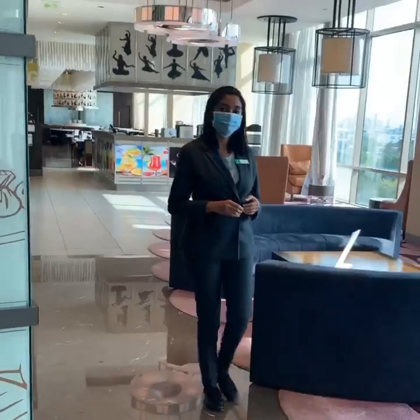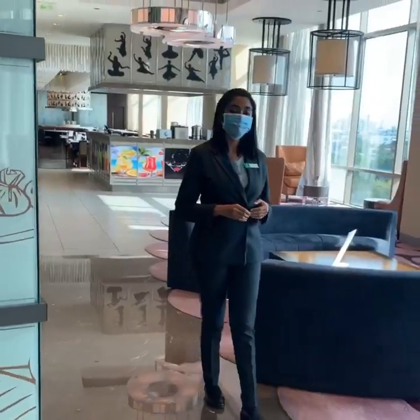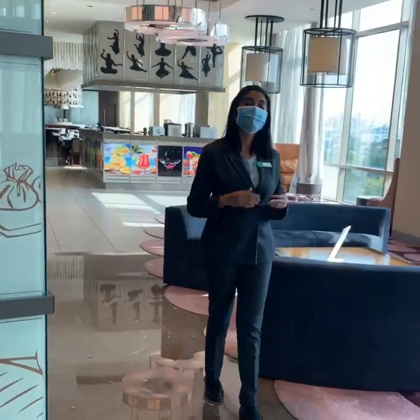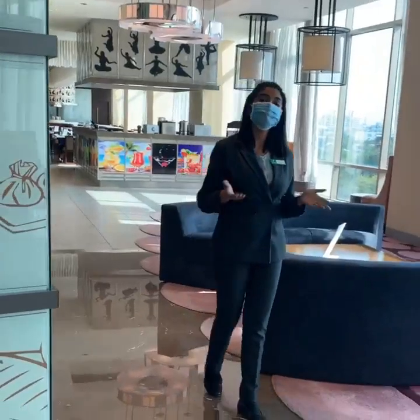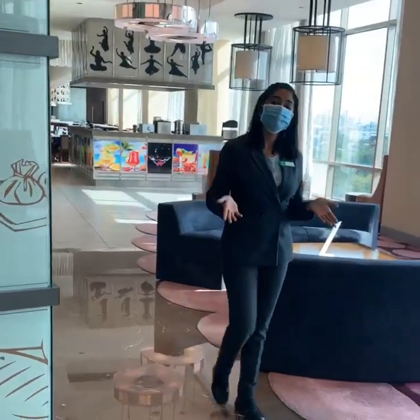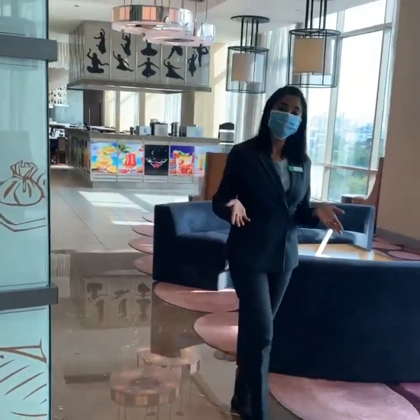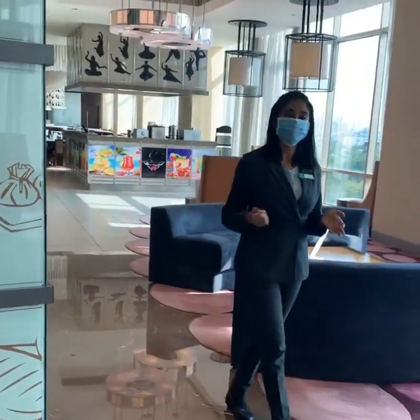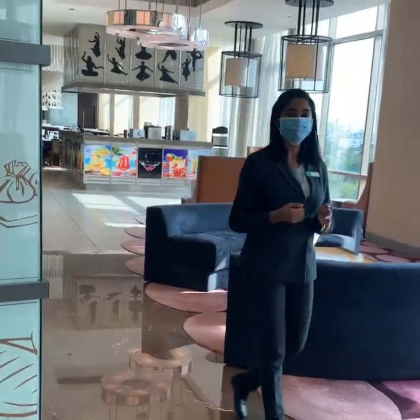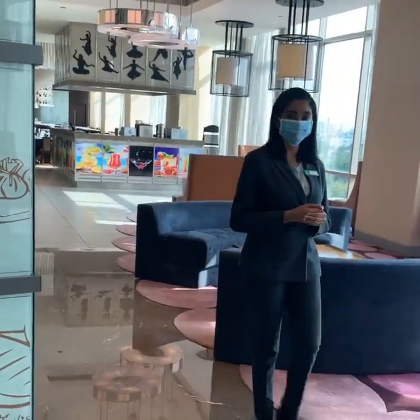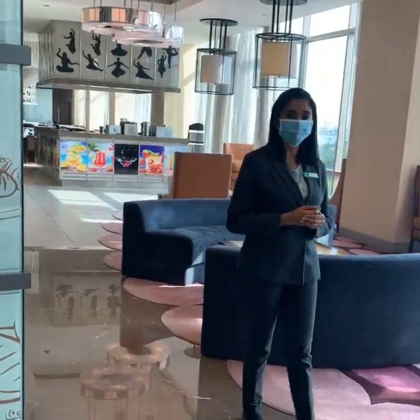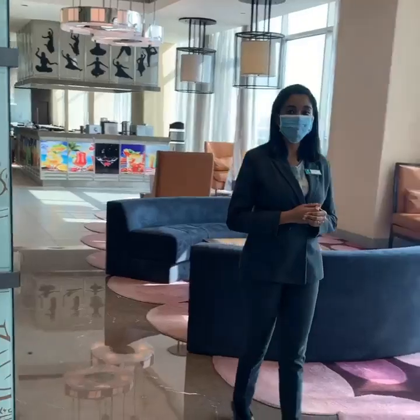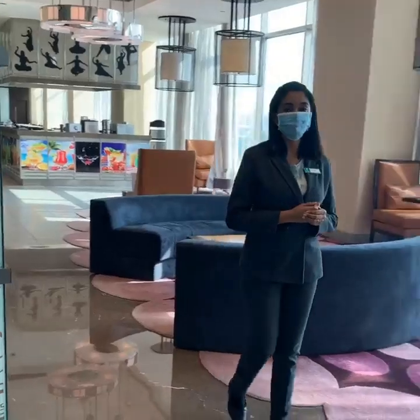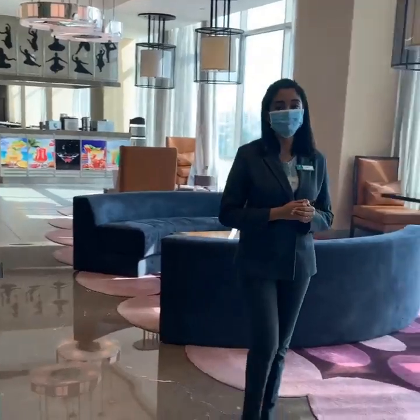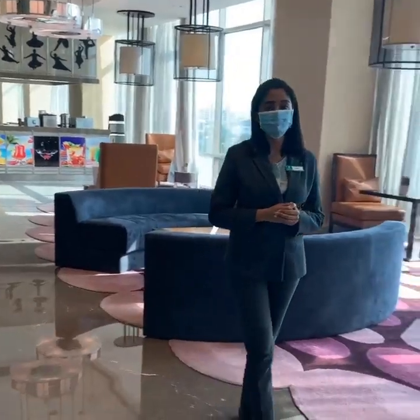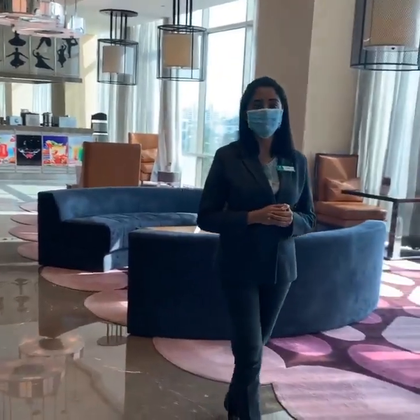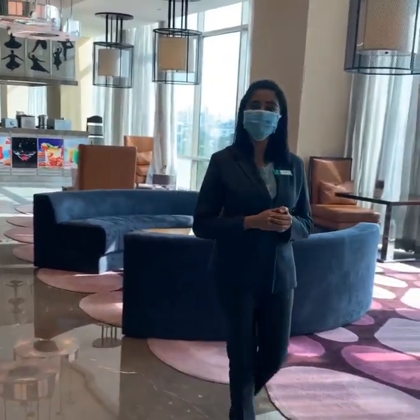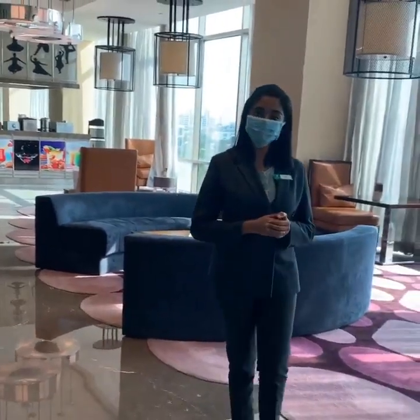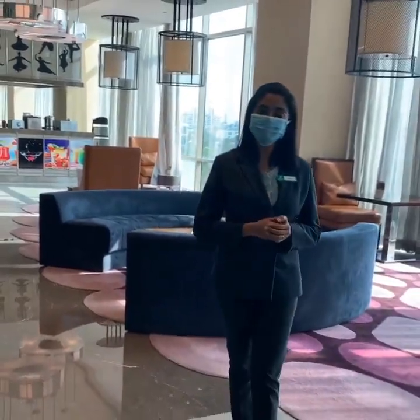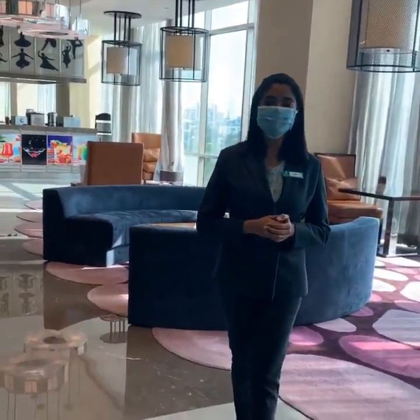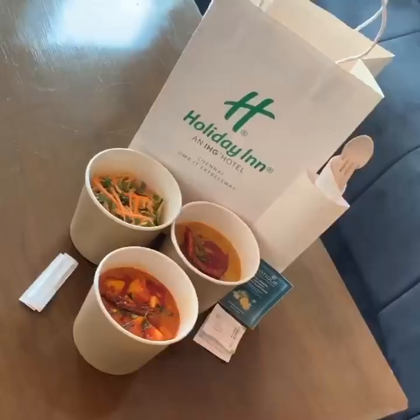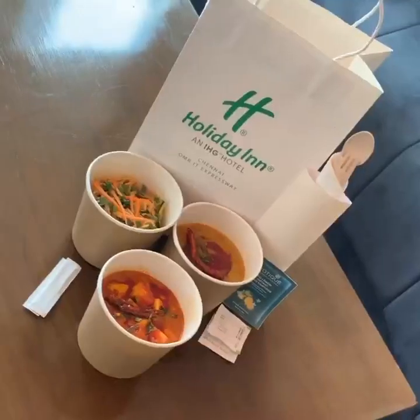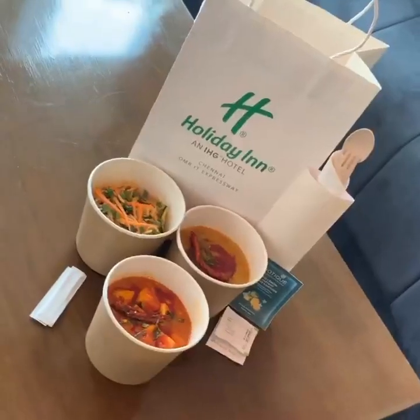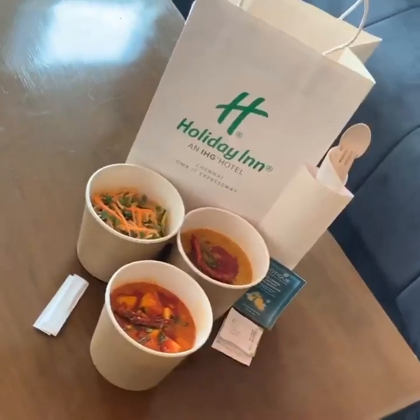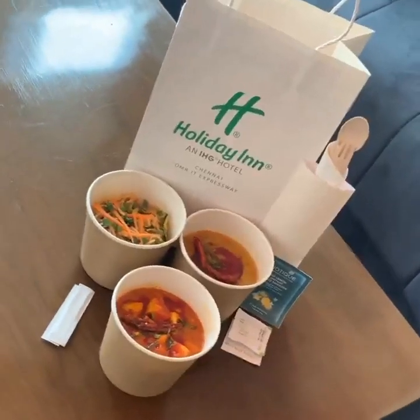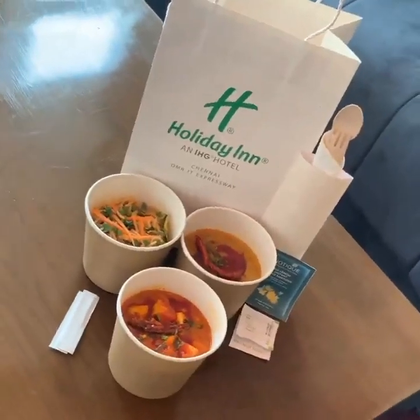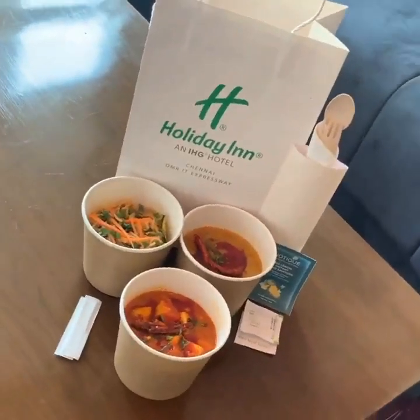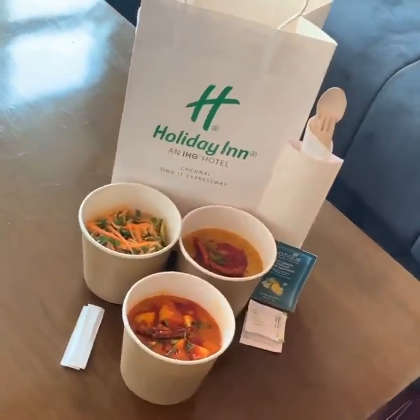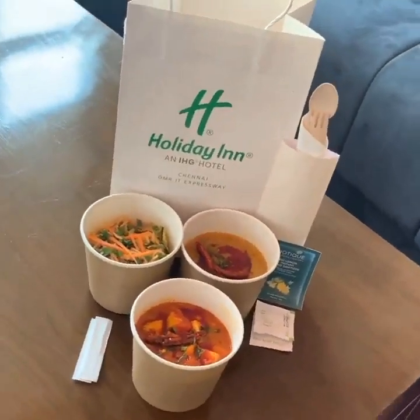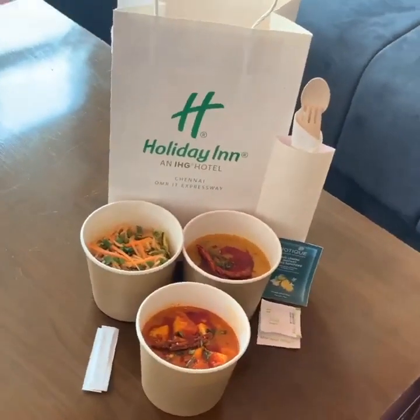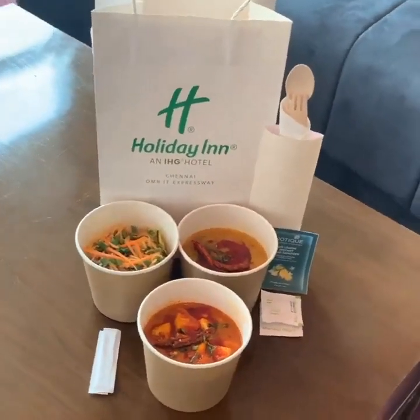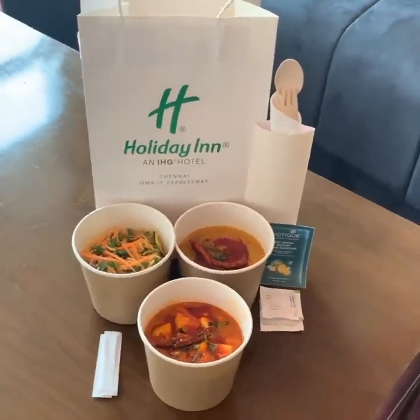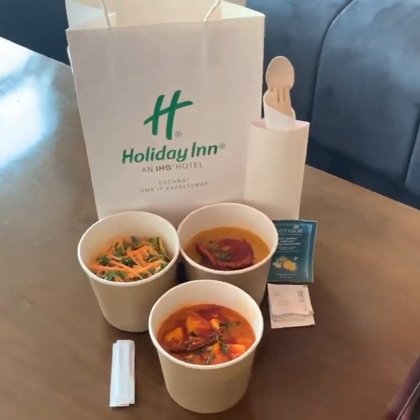If you are missing our food, you can now order it online through food delivery apps or call us directly.